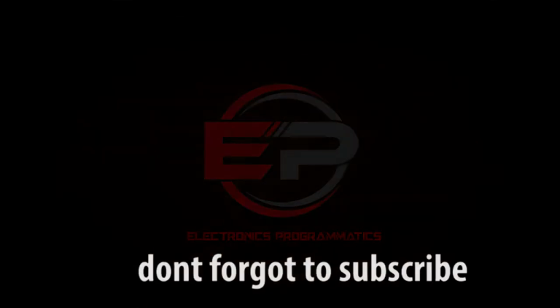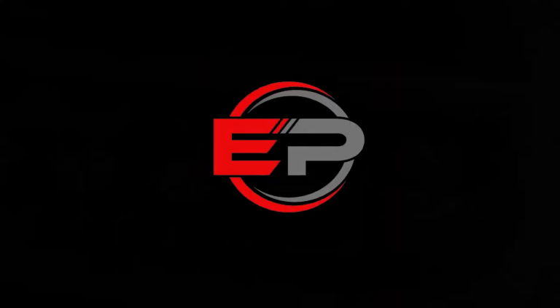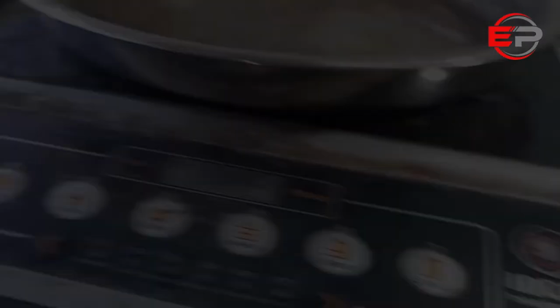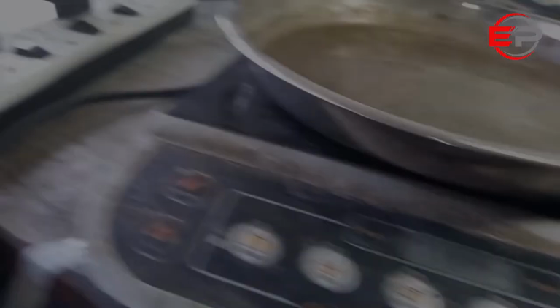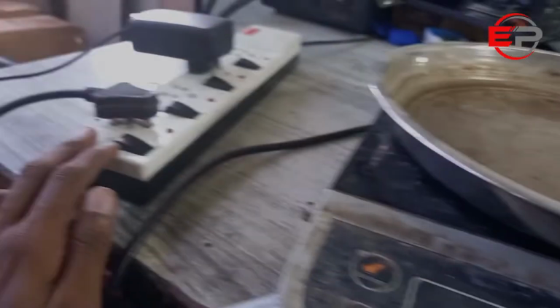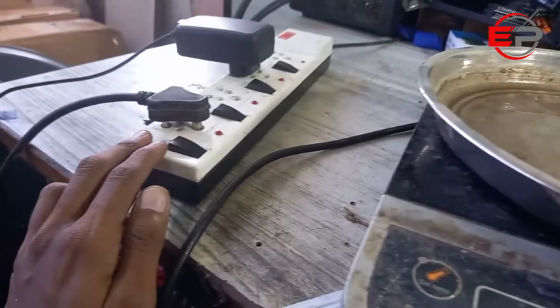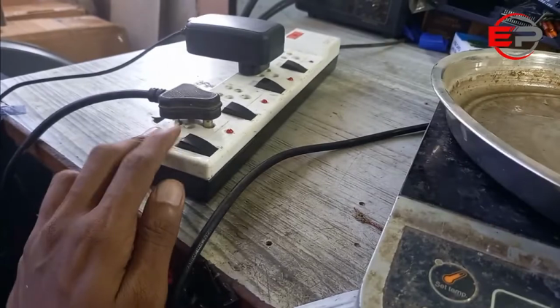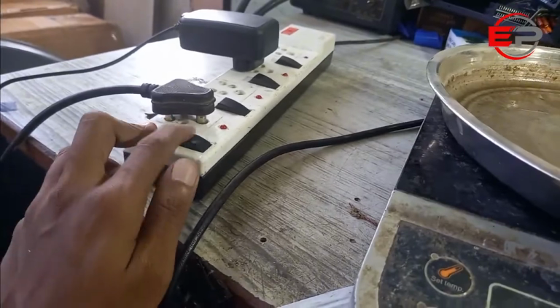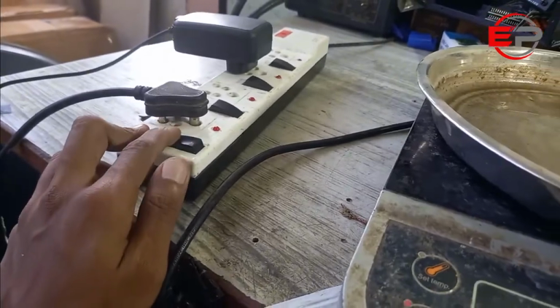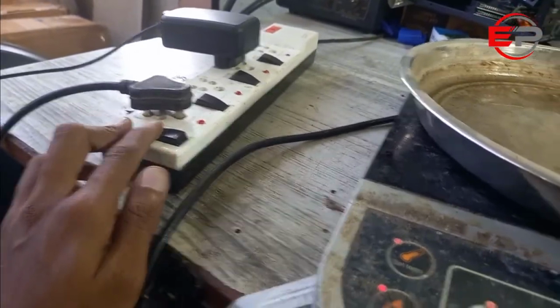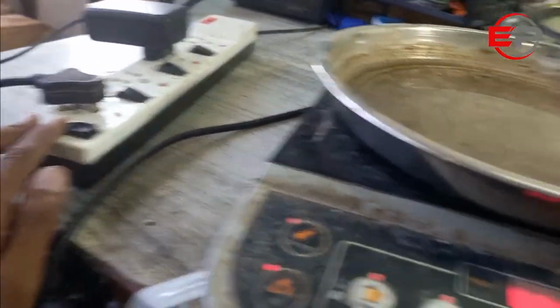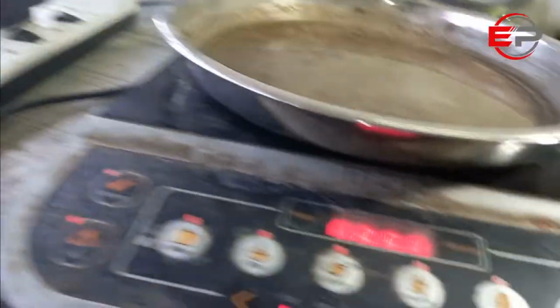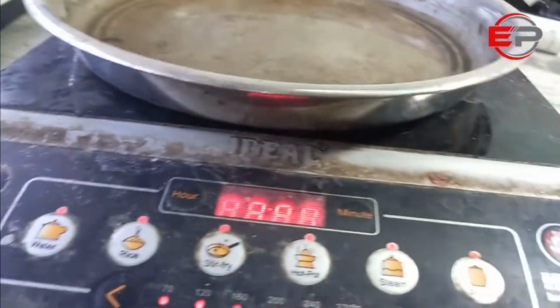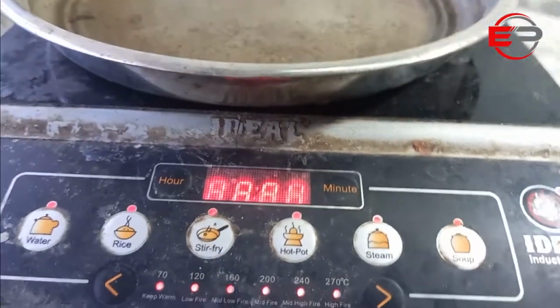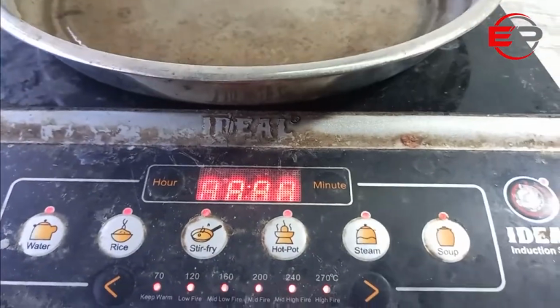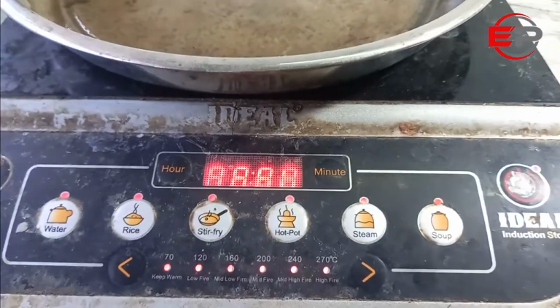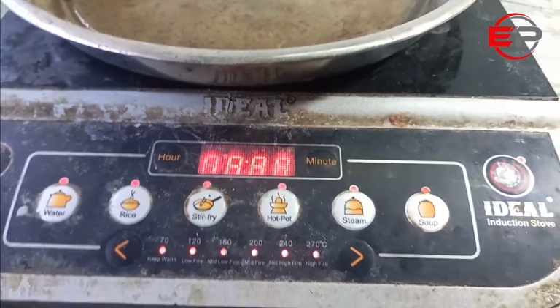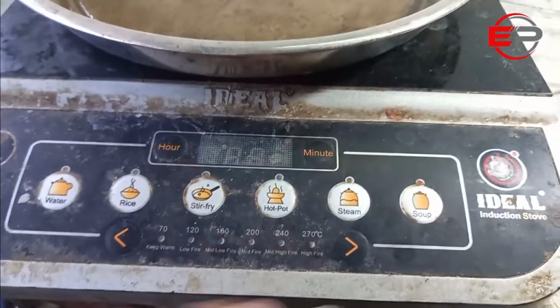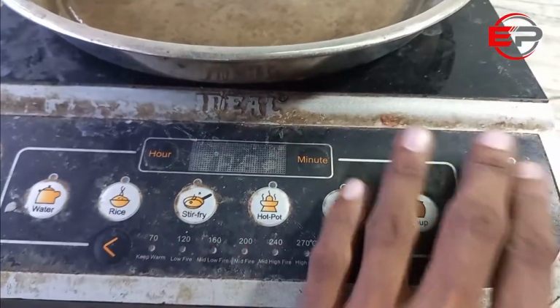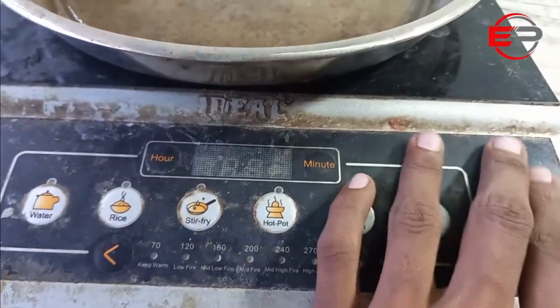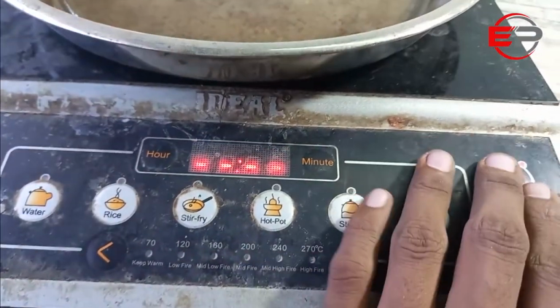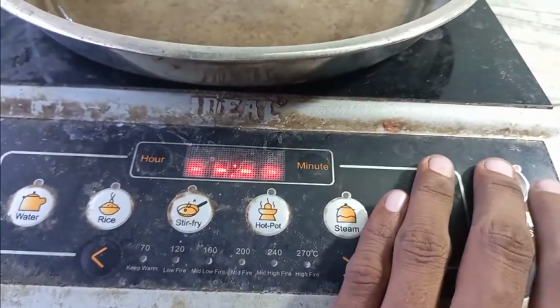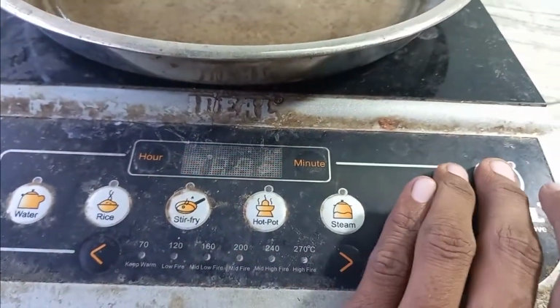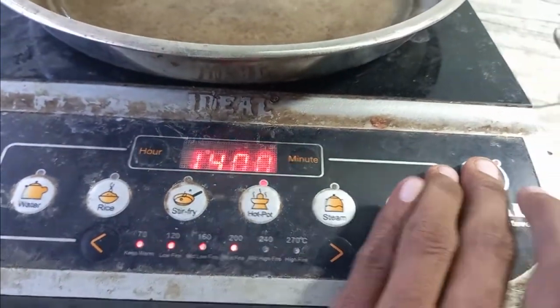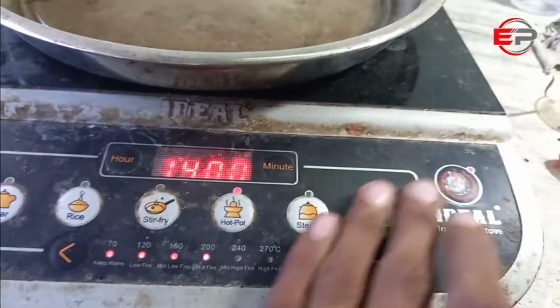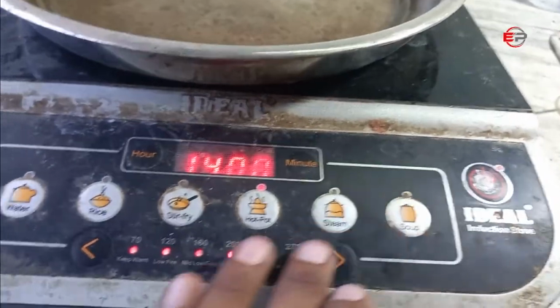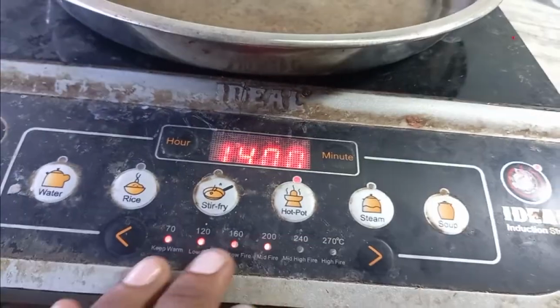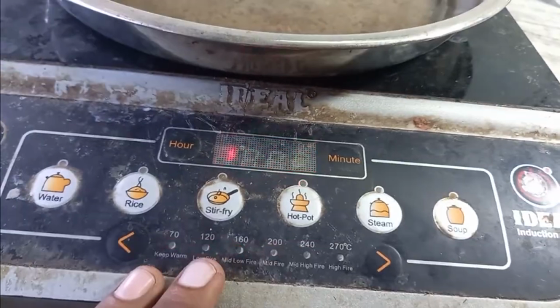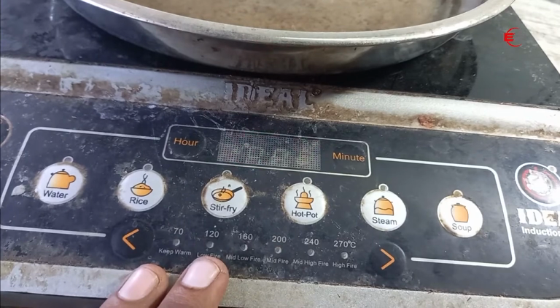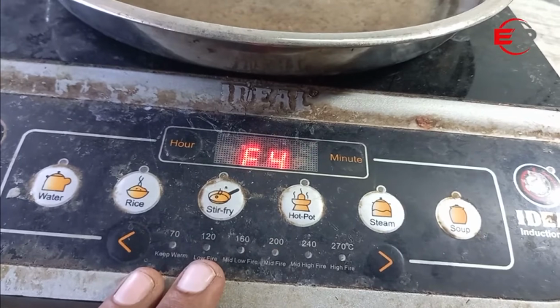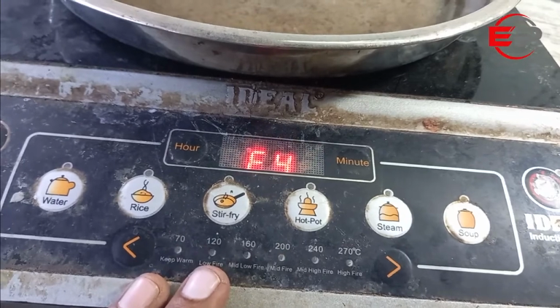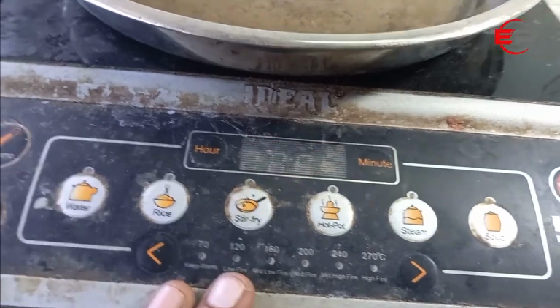Hello guys, today I will show you how to induction stove troubleshoot and repairing tips in easy method. Please watch the video step by step.